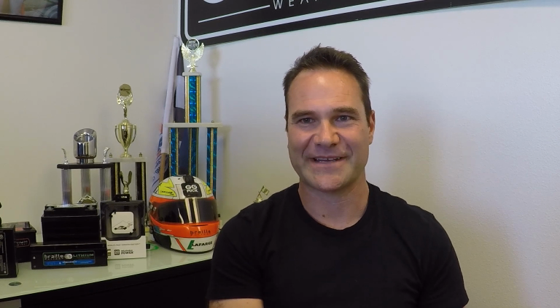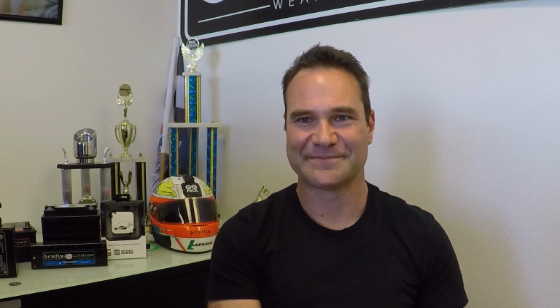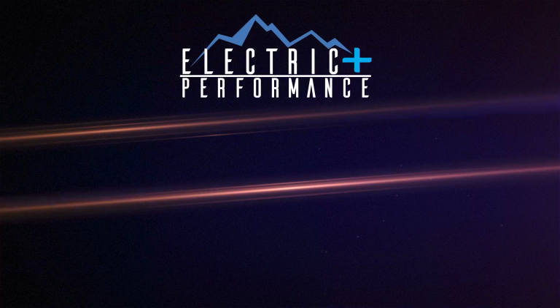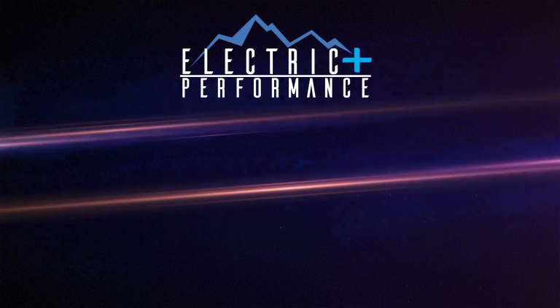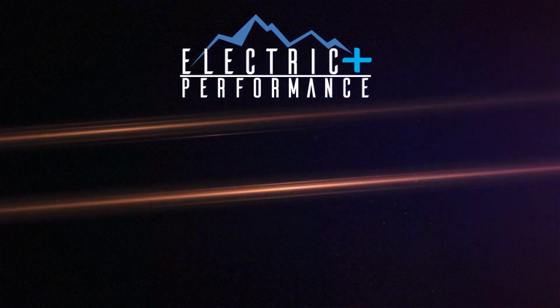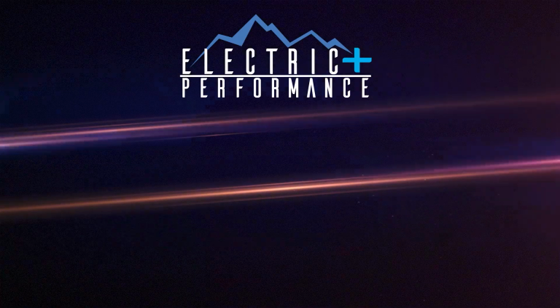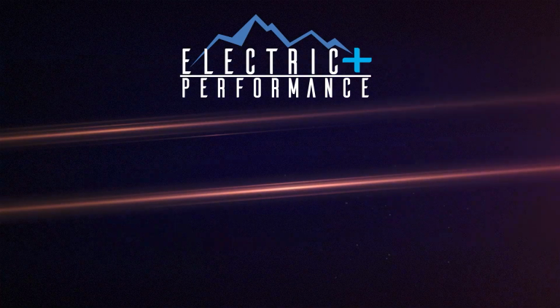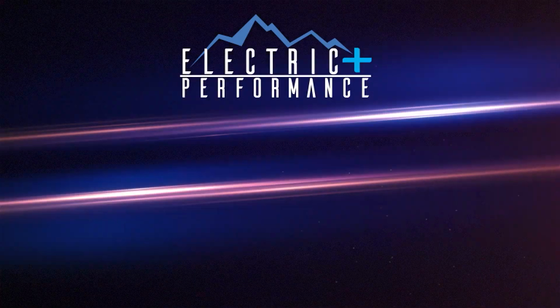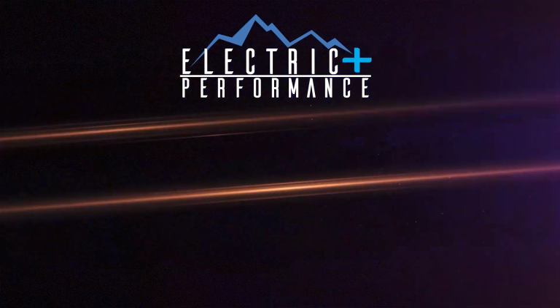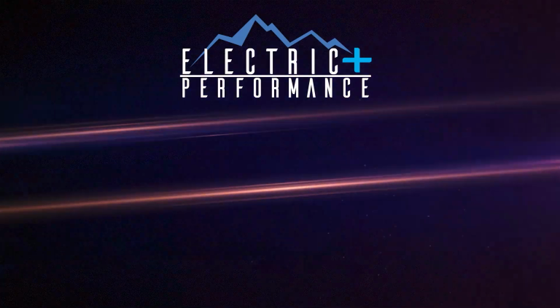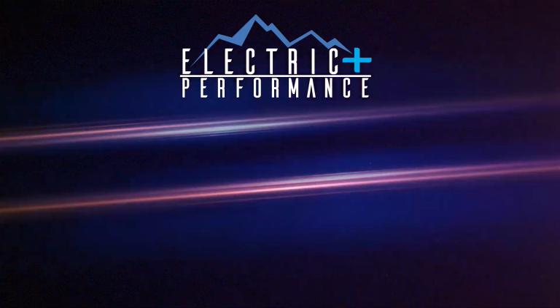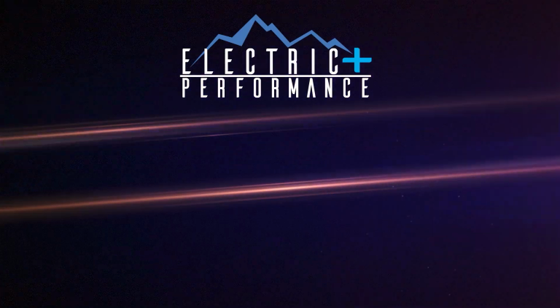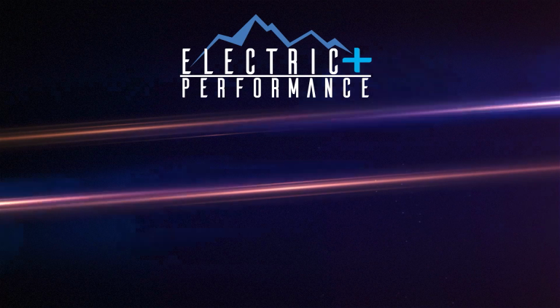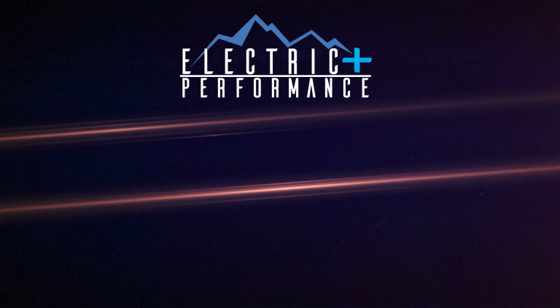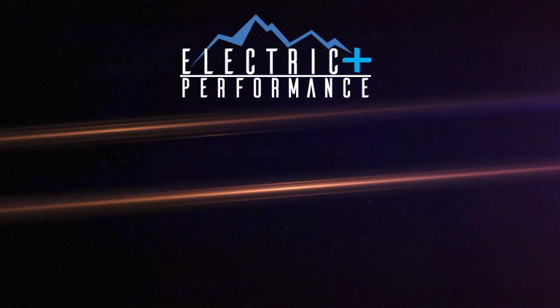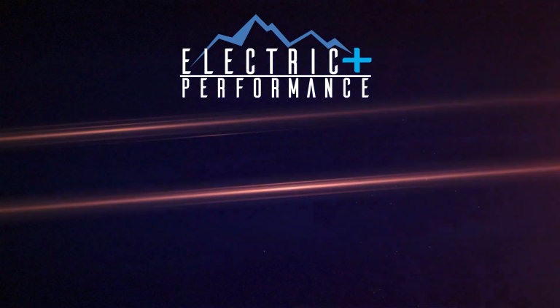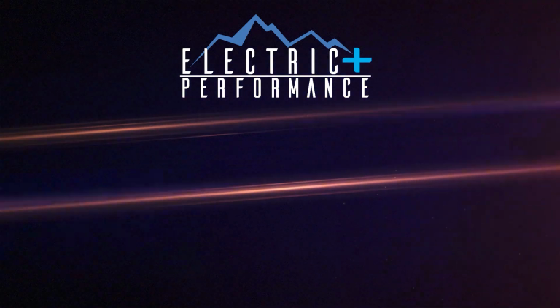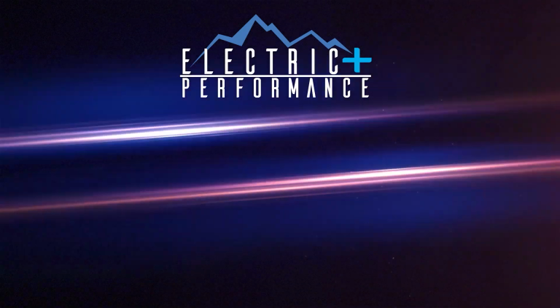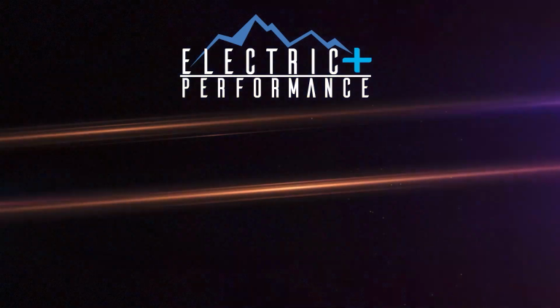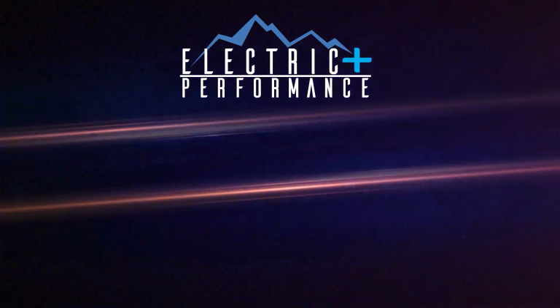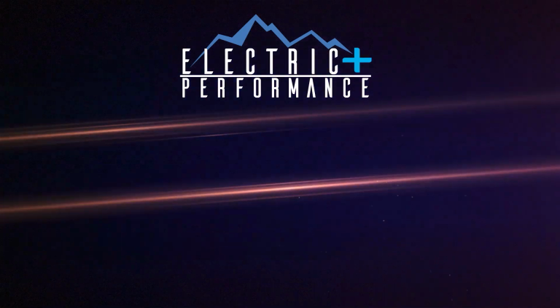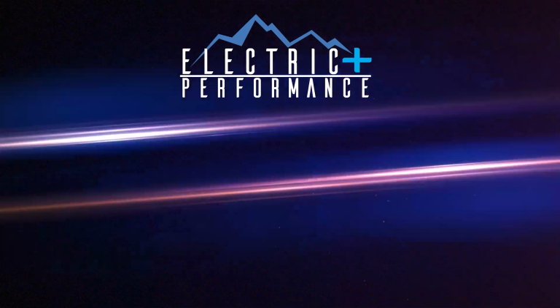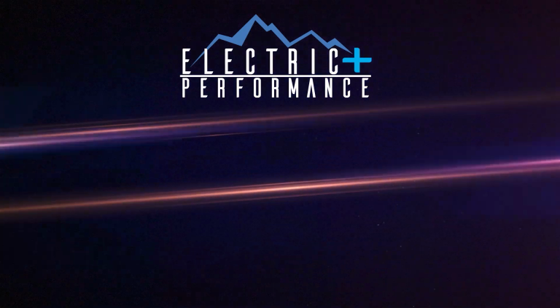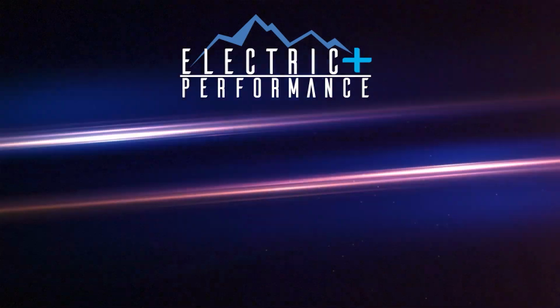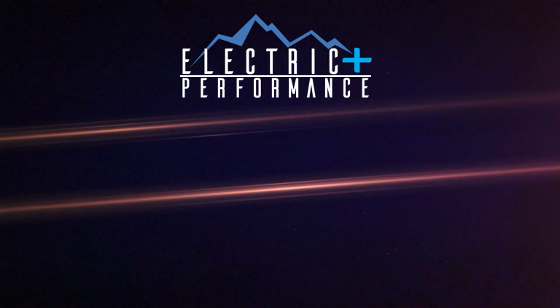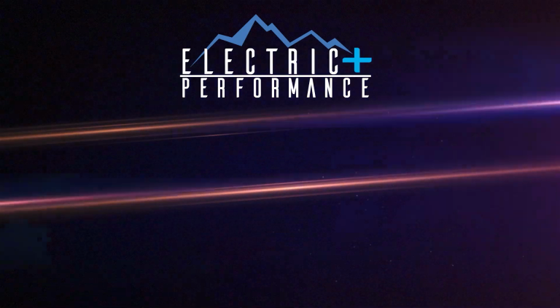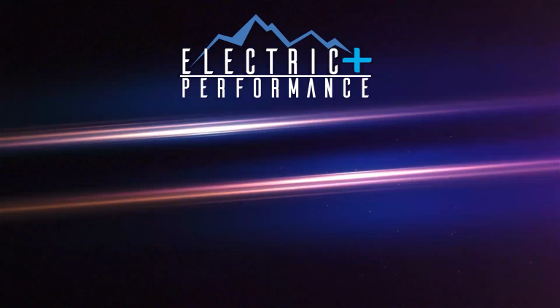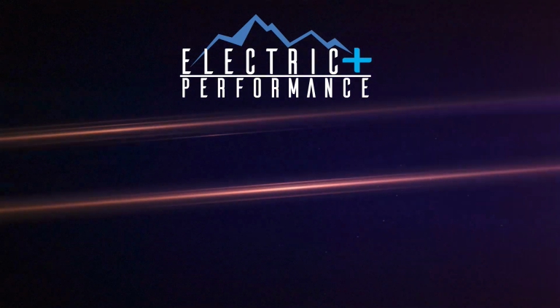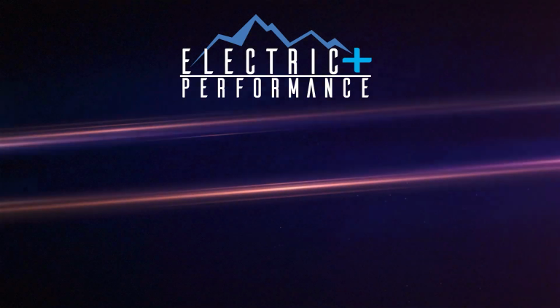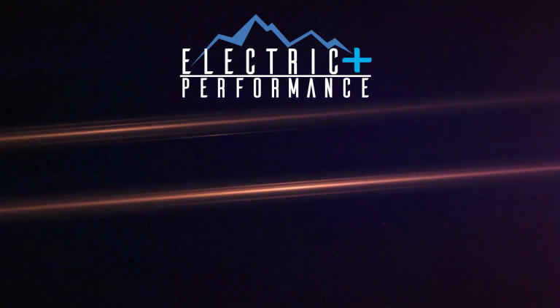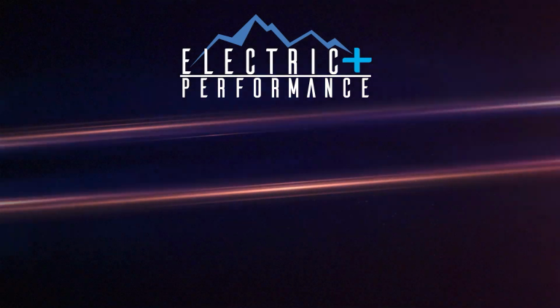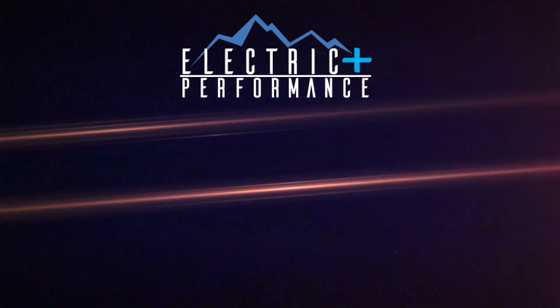Thanks for watching Electric Performance. Please subscribe, share, and hit the like button.